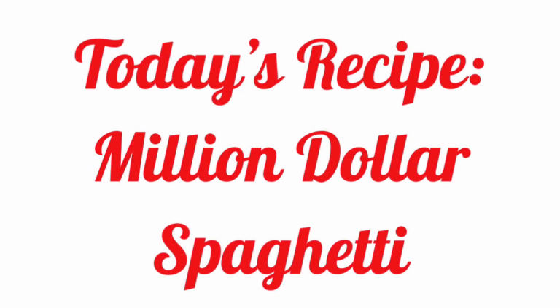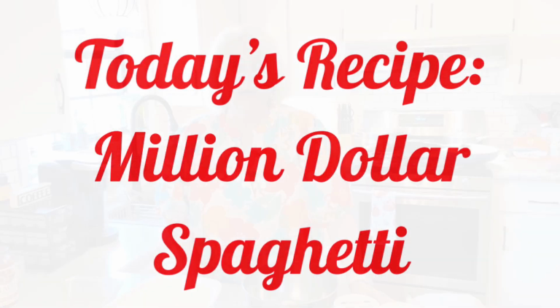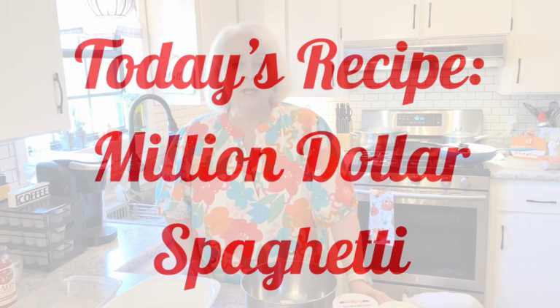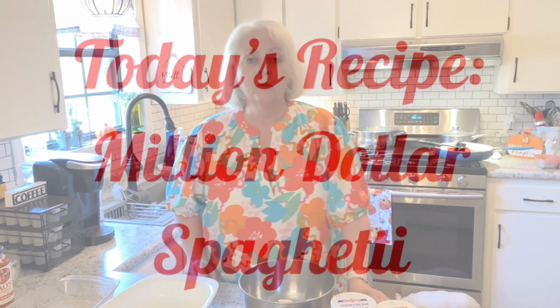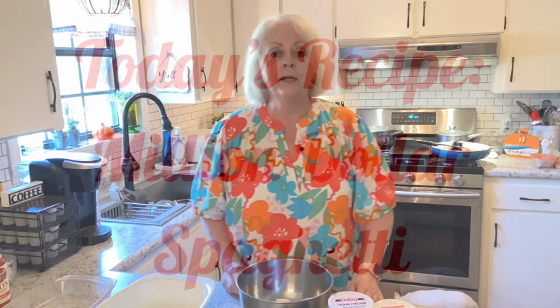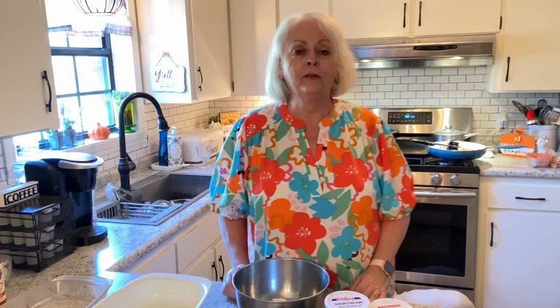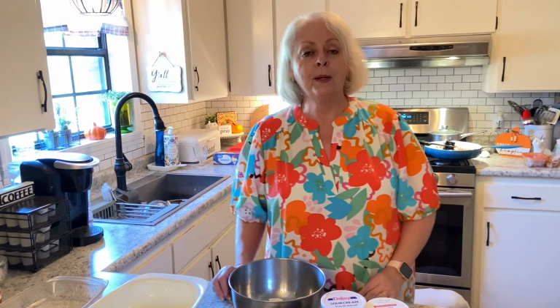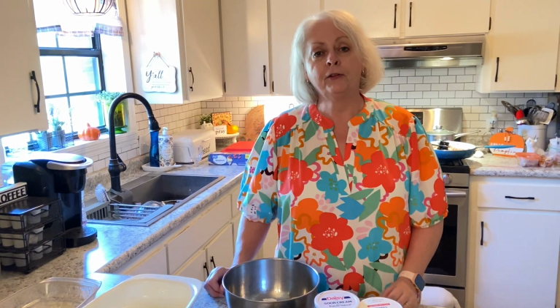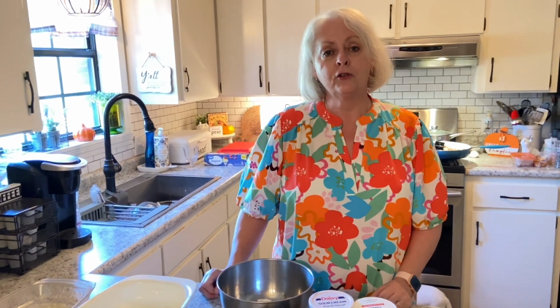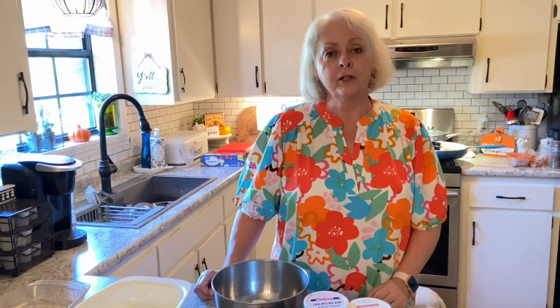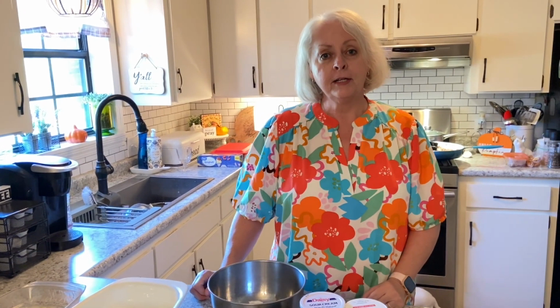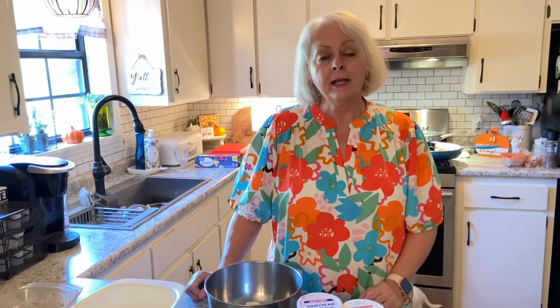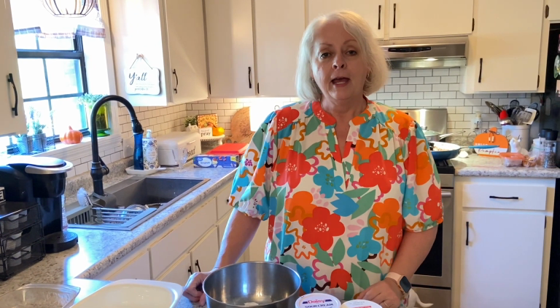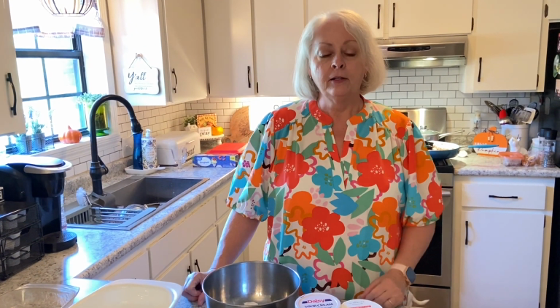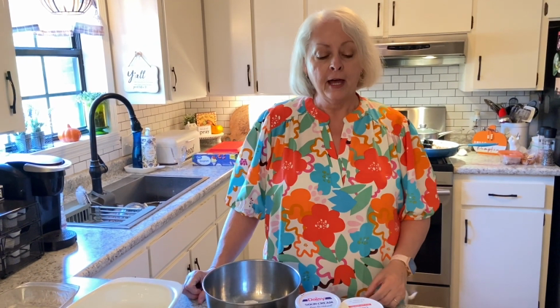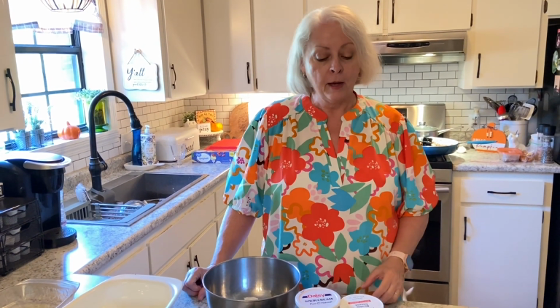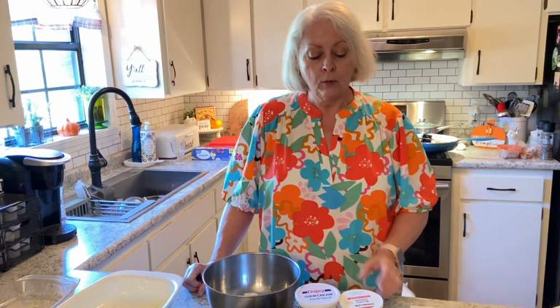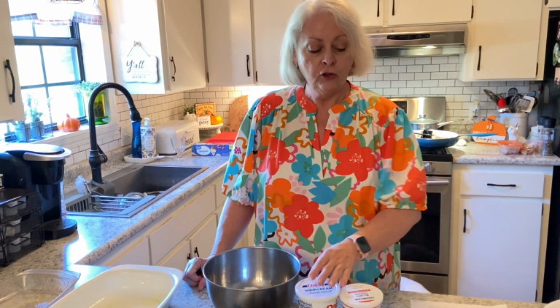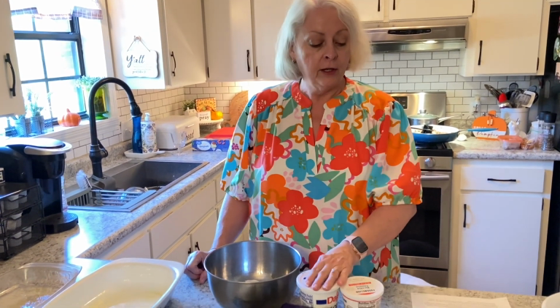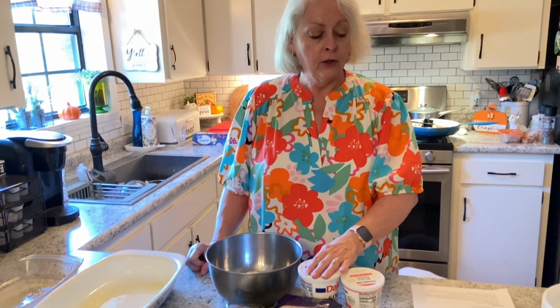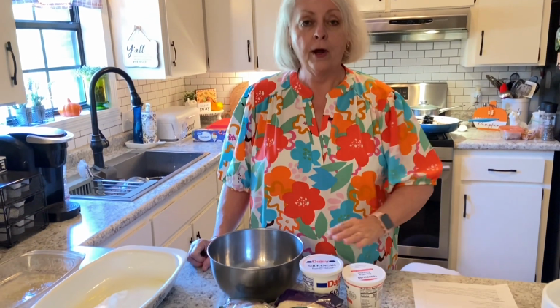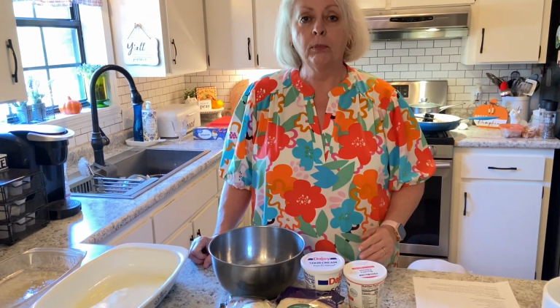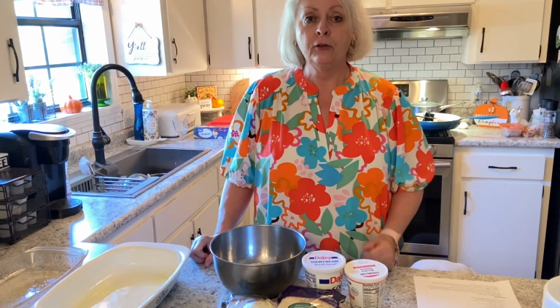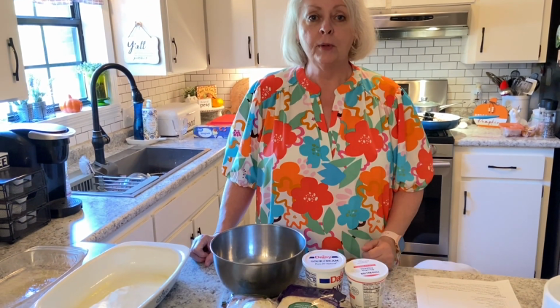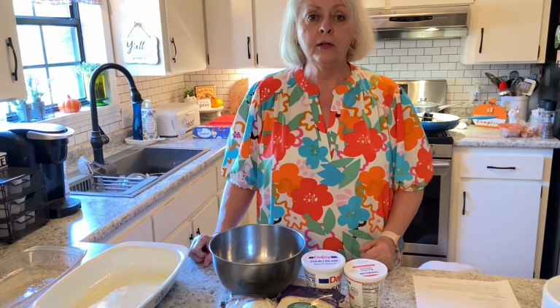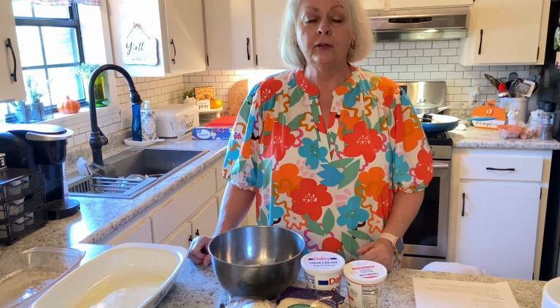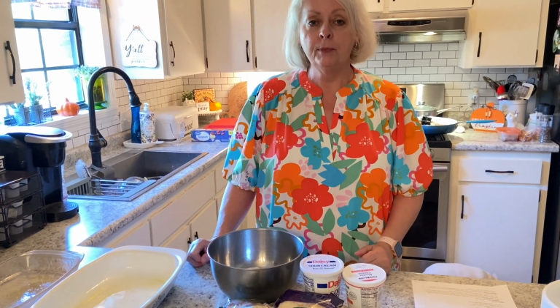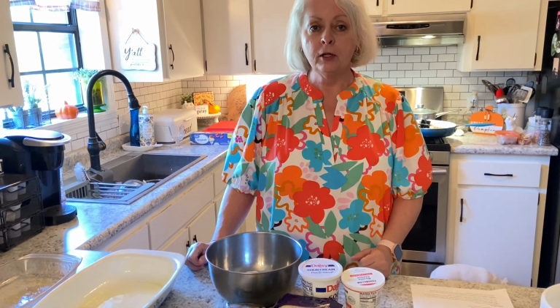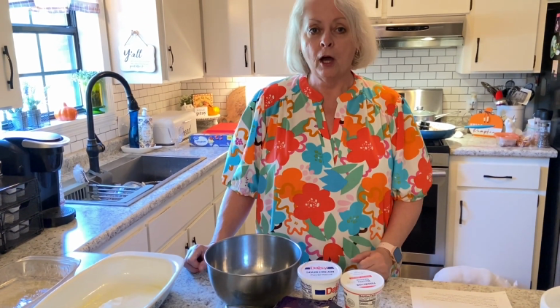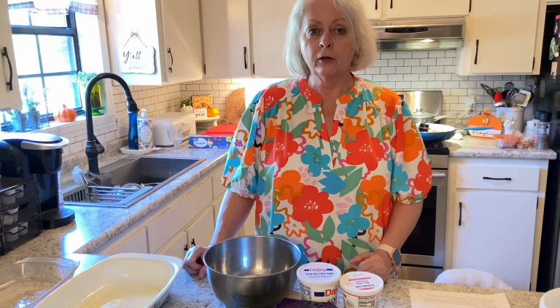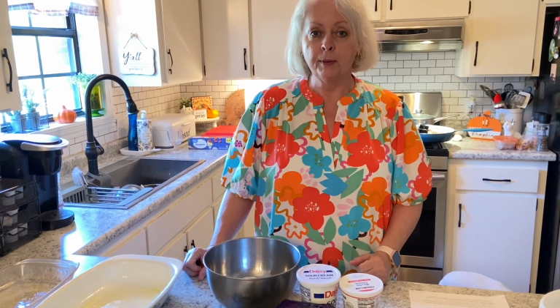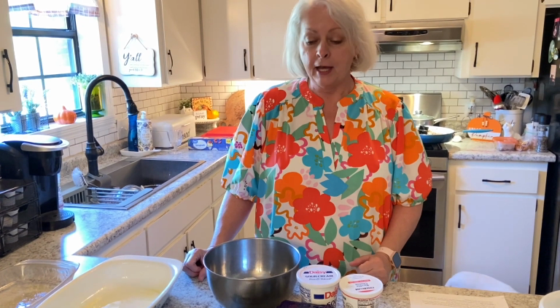Hey everyone, it's Mimi's Country Cooking, and today I'm going to be sharing another crowd pleaser with you. It's Million Dollar Spaghetti.